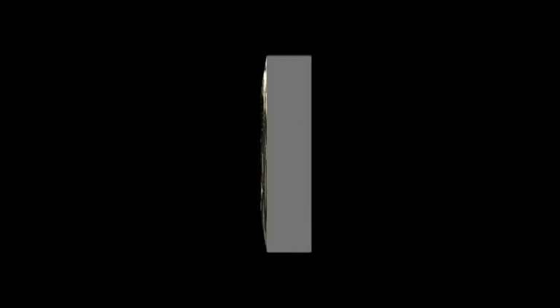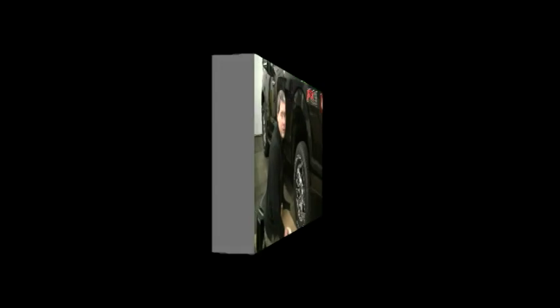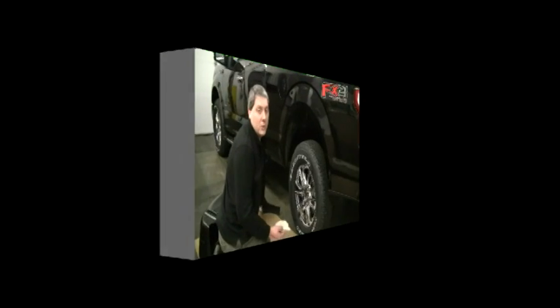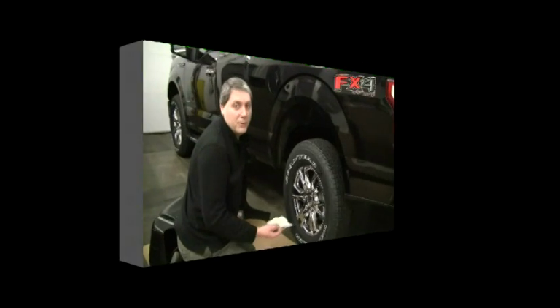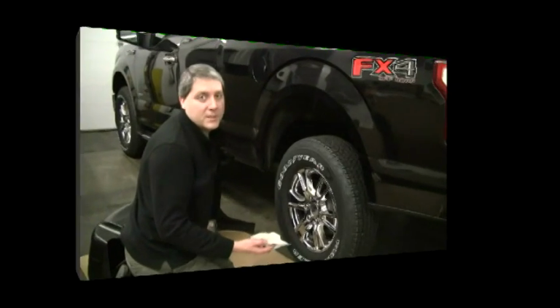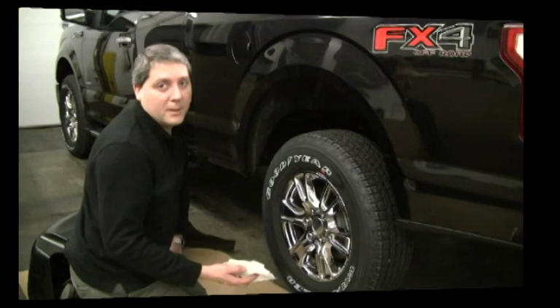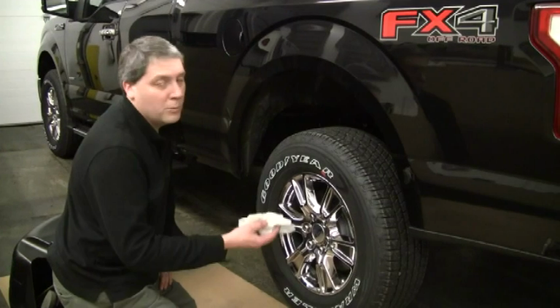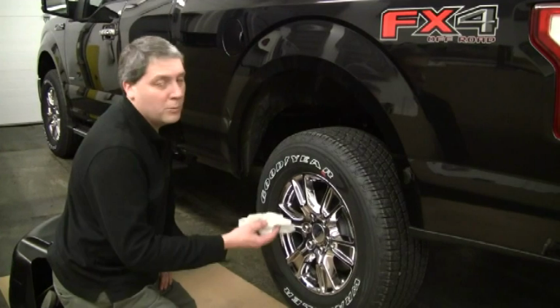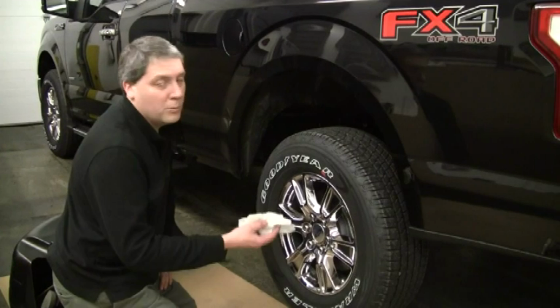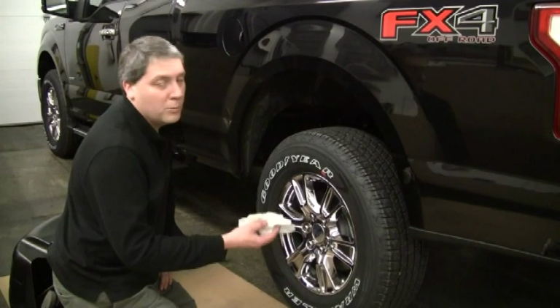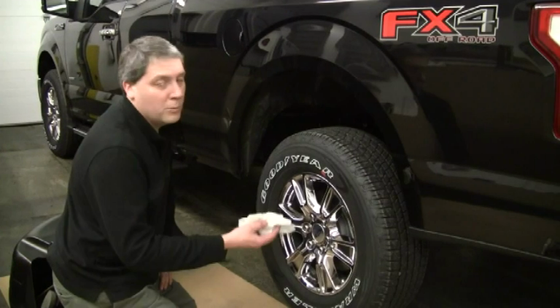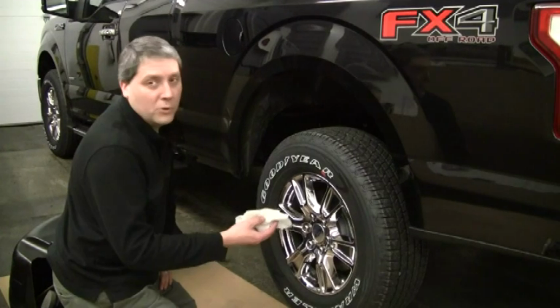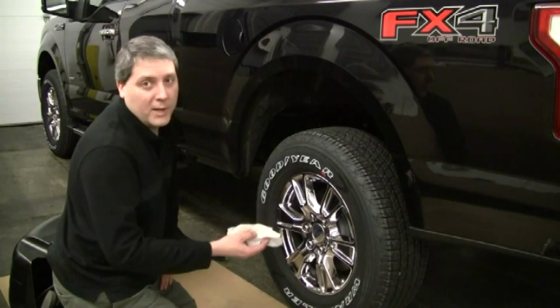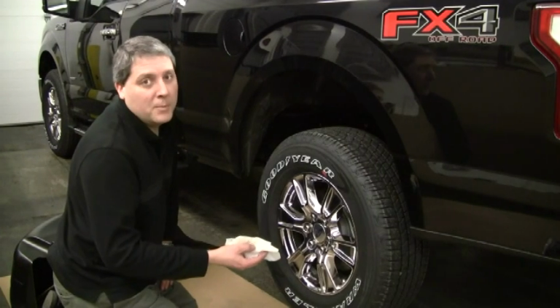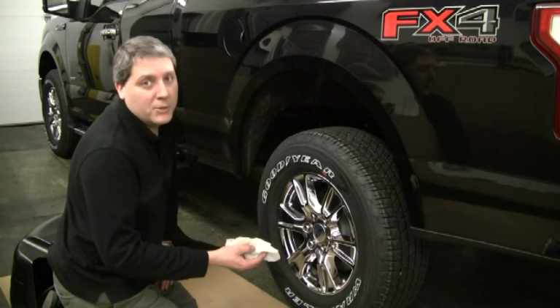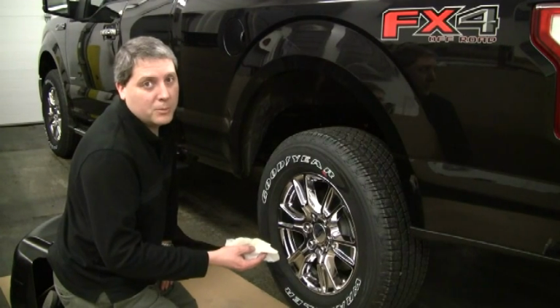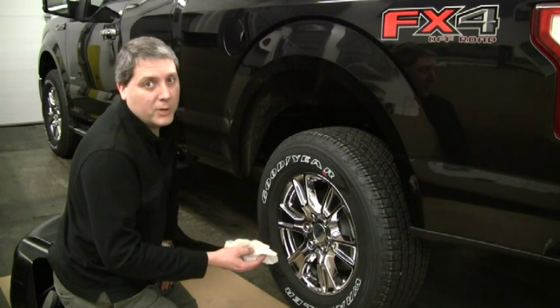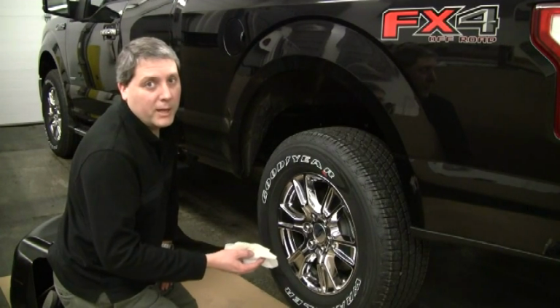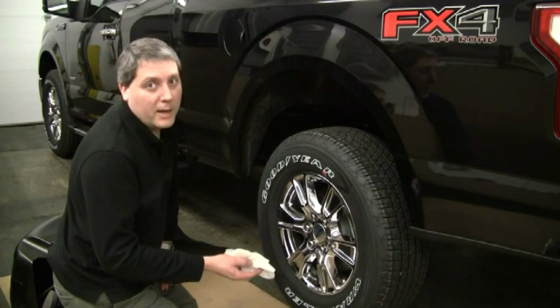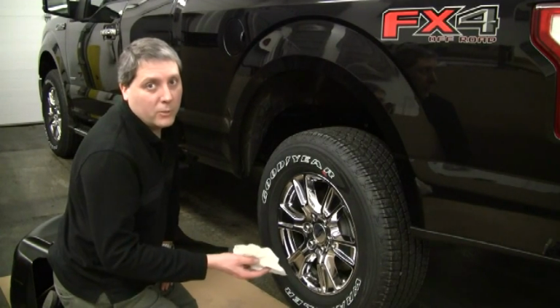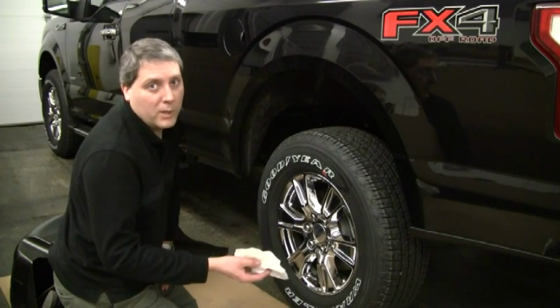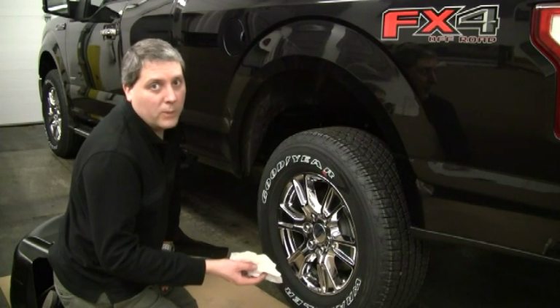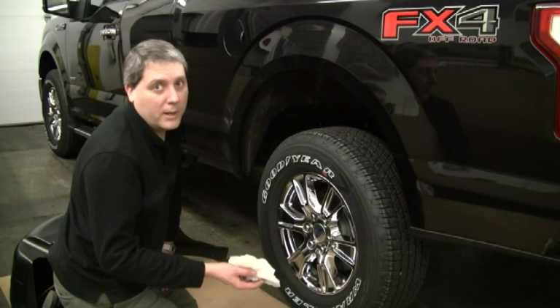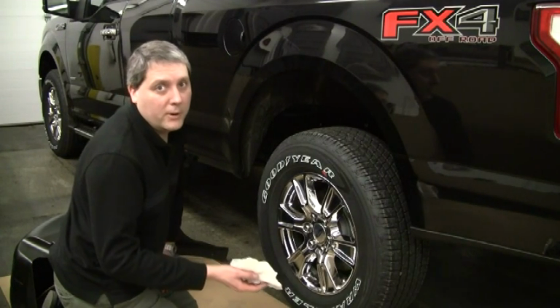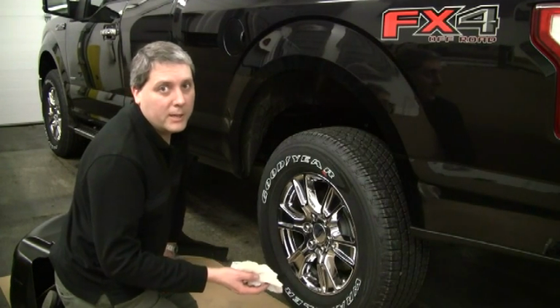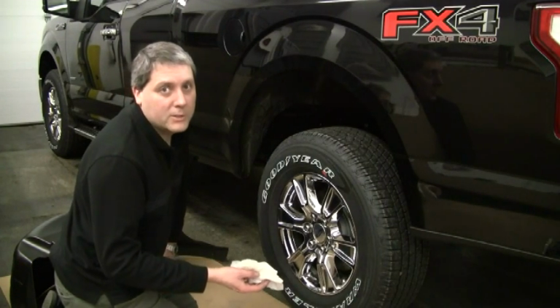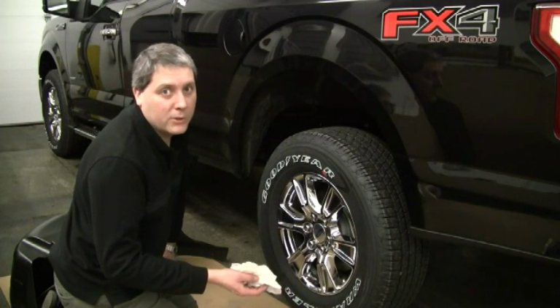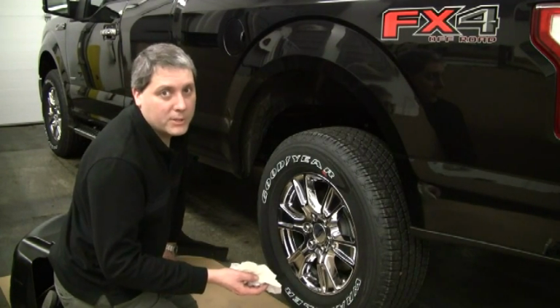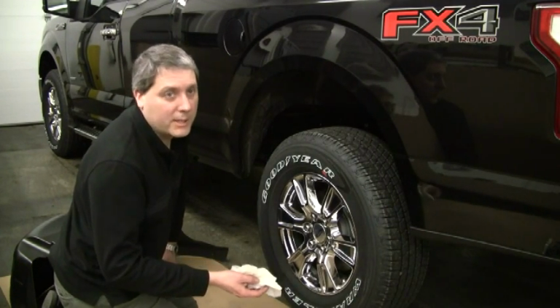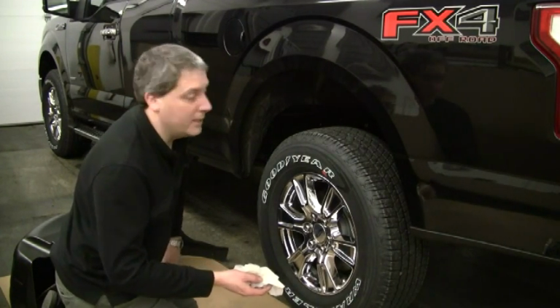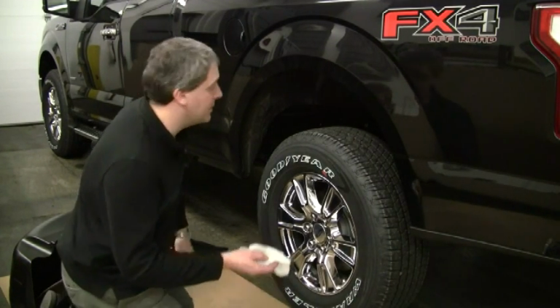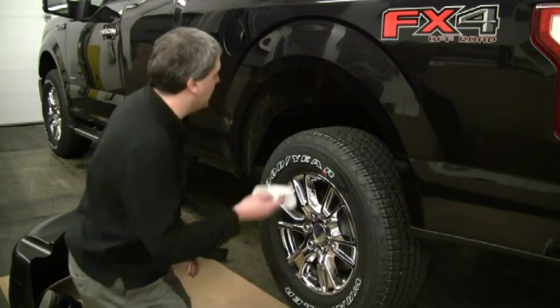Your first step is really just to remove any major debris out of the wheel well area so there's a clean install.